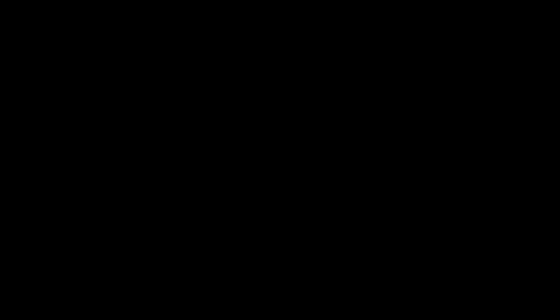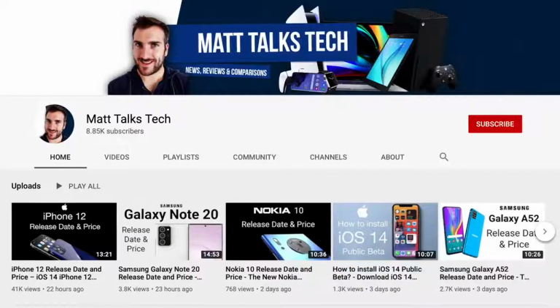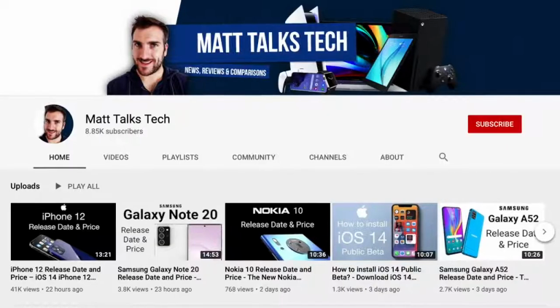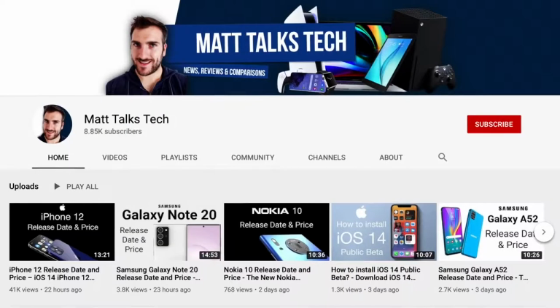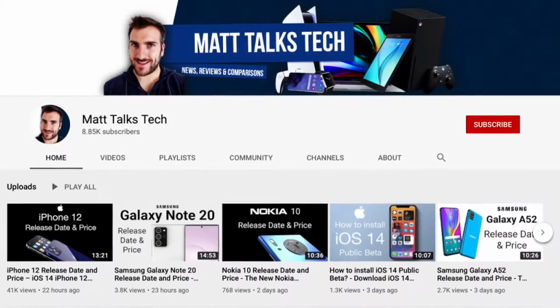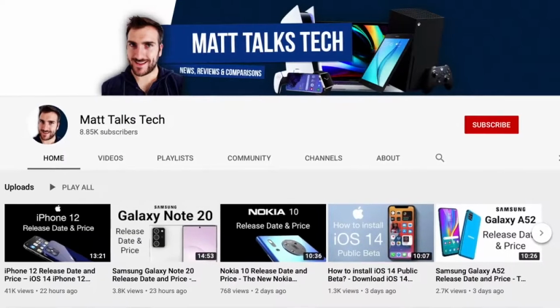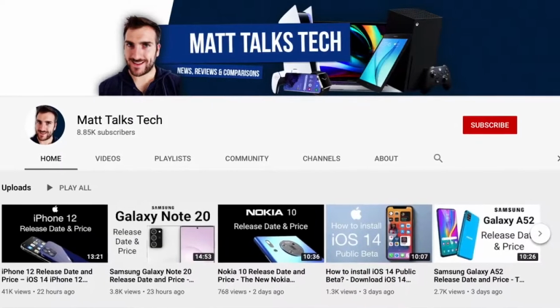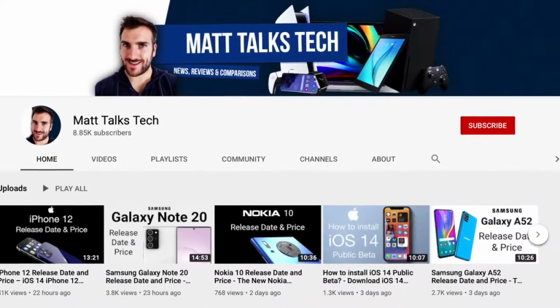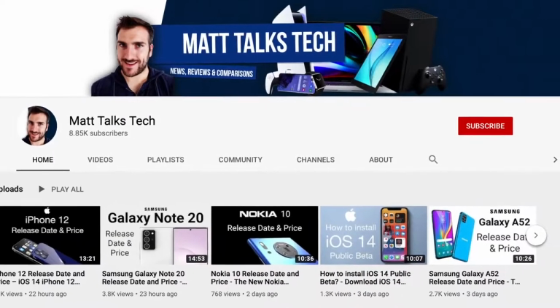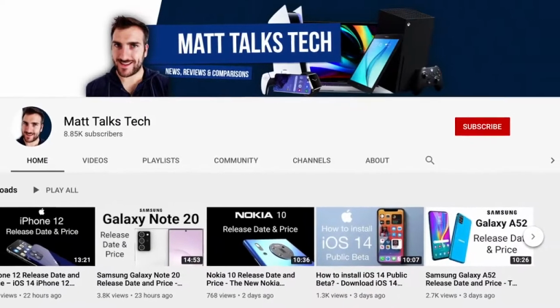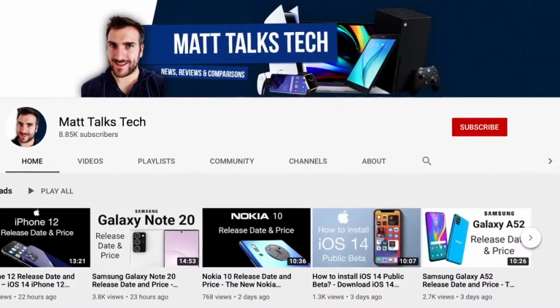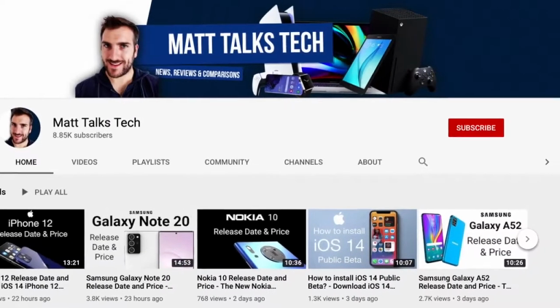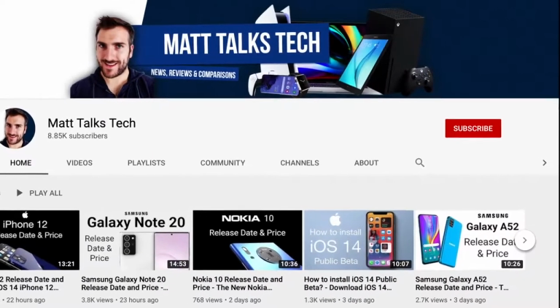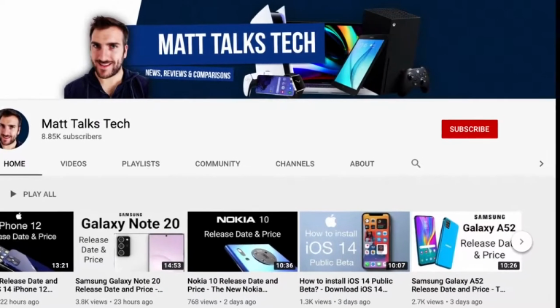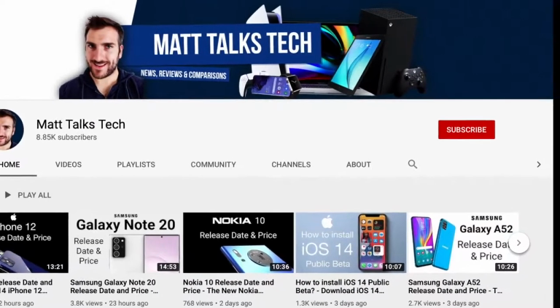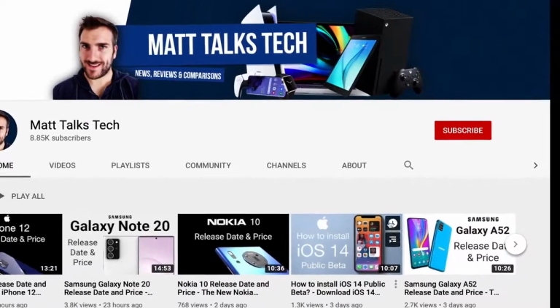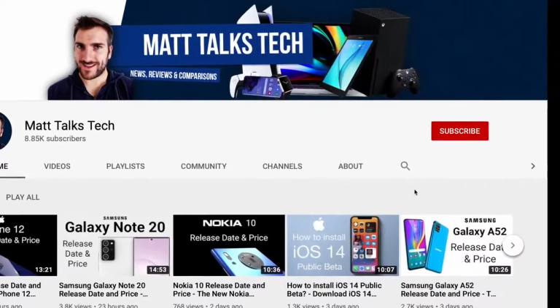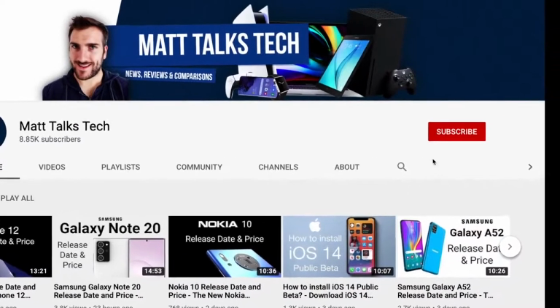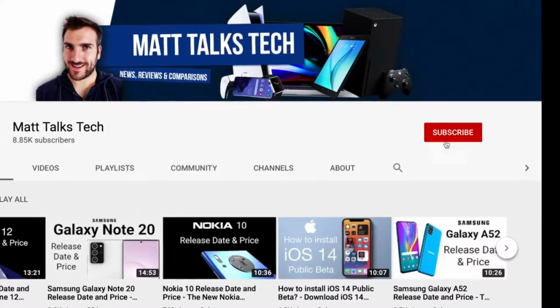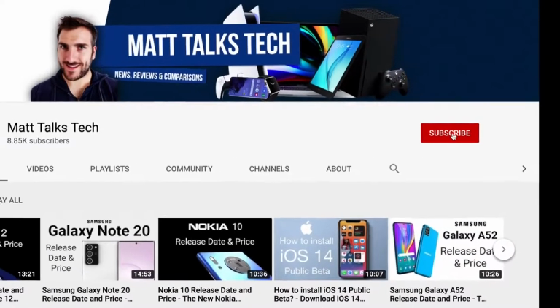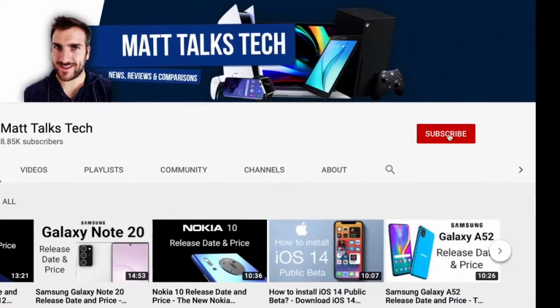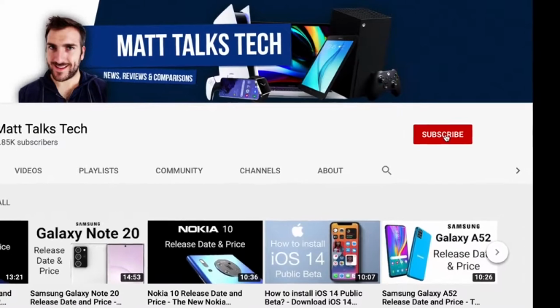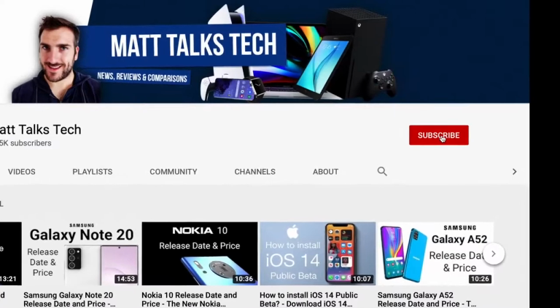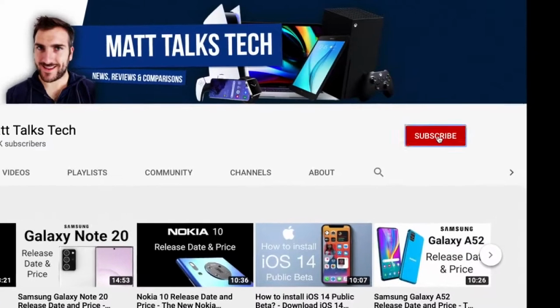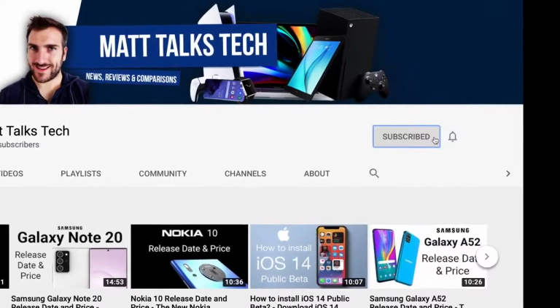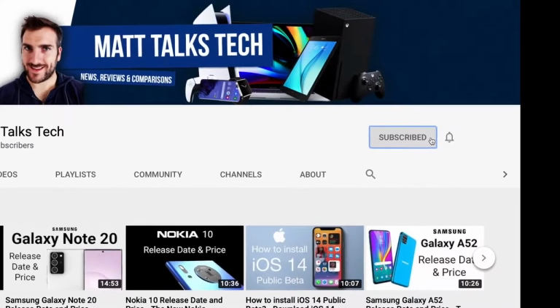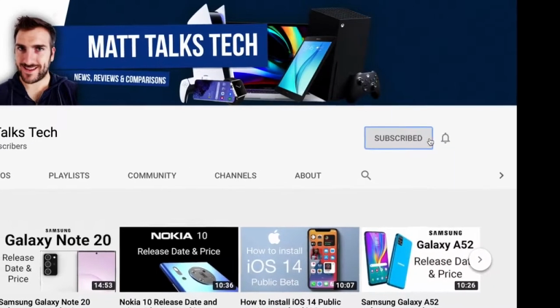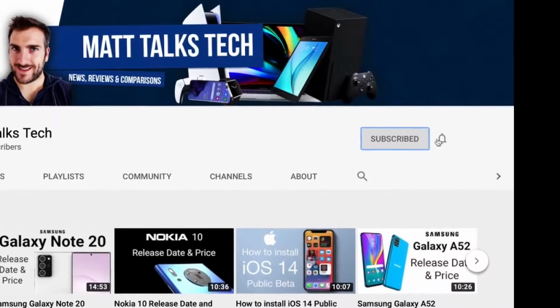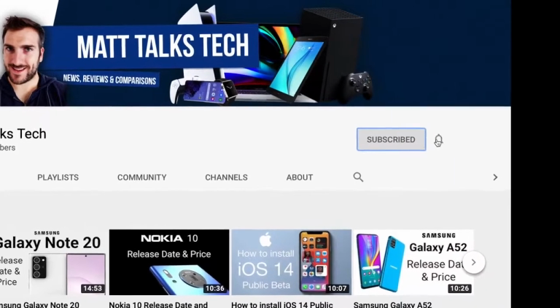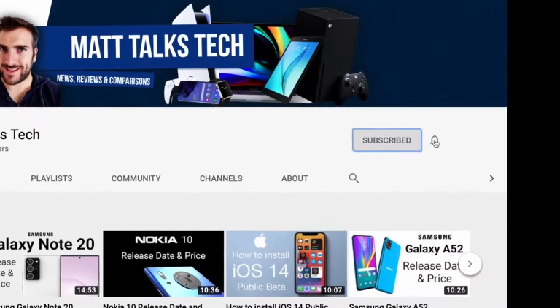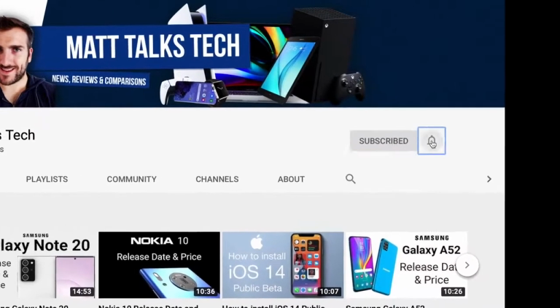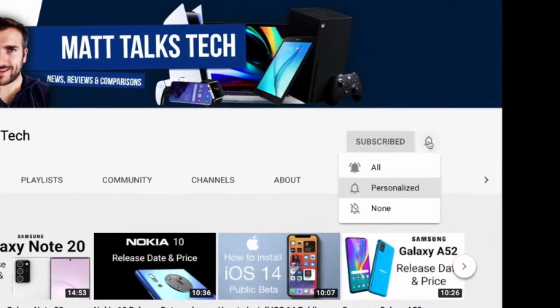If you want to hear the latest gaming news, tech news, reviews and comparisons, hit that subscribe button followed by the bell.